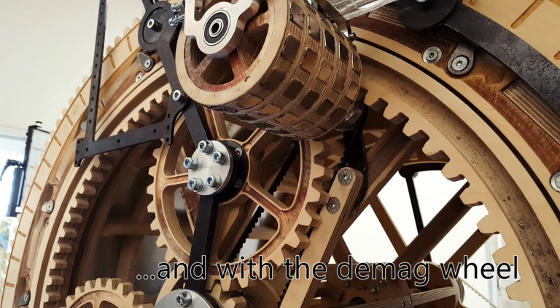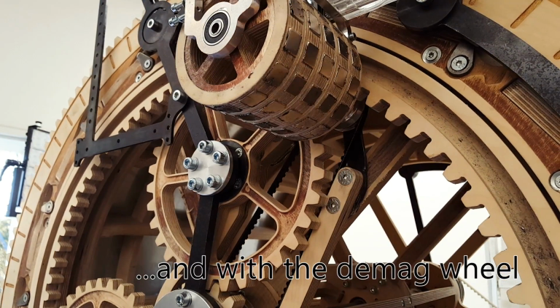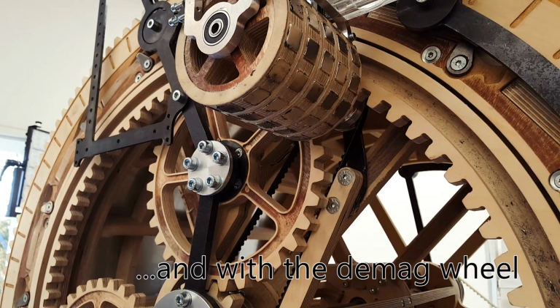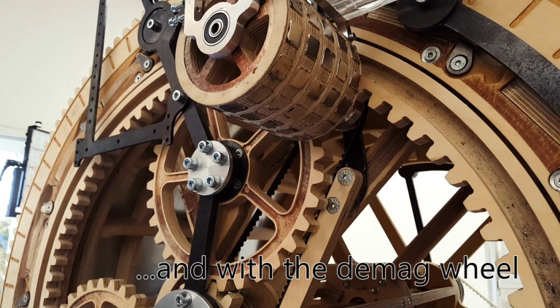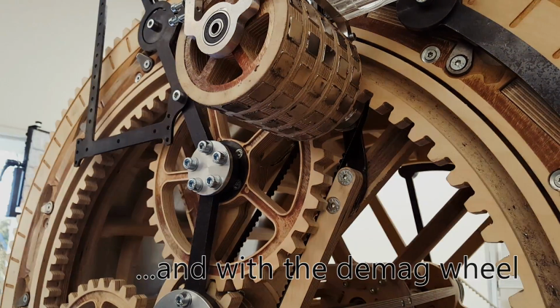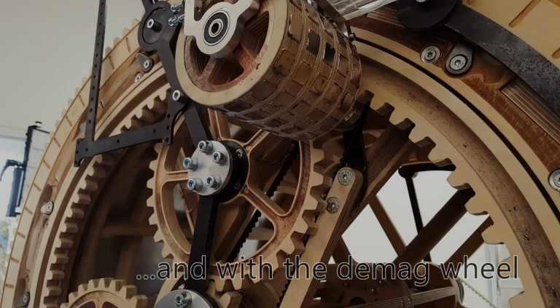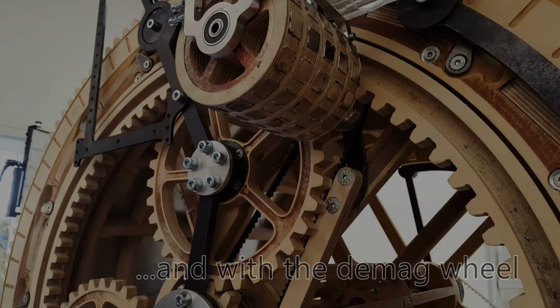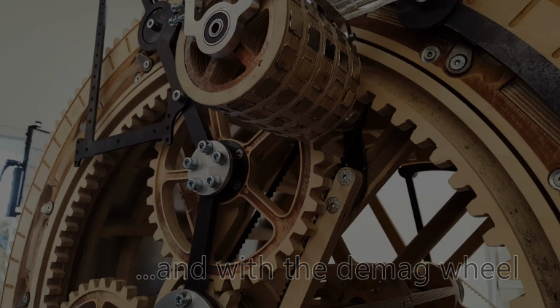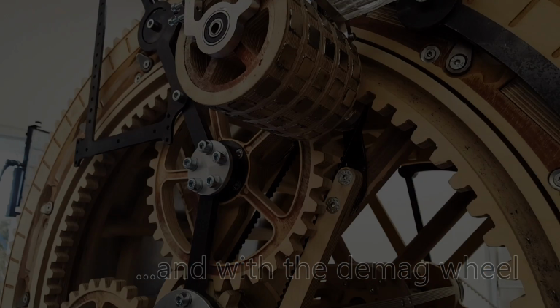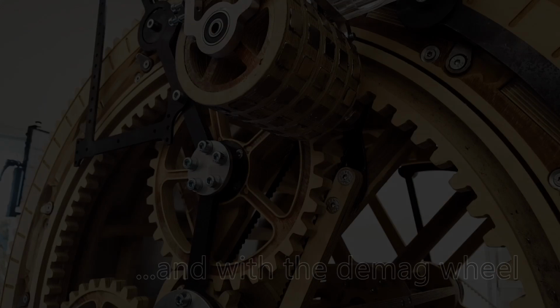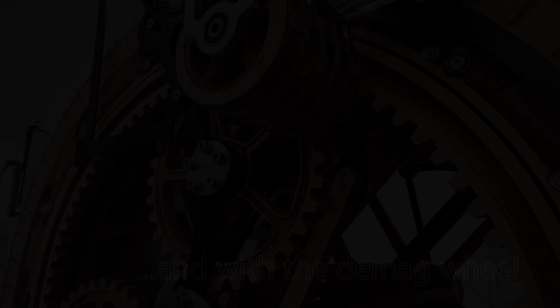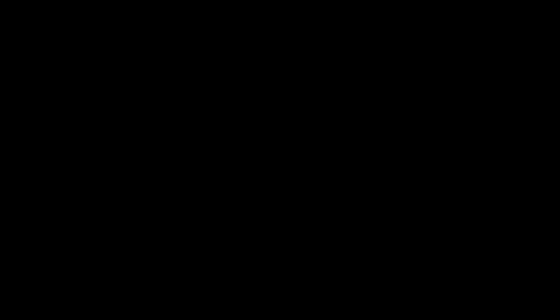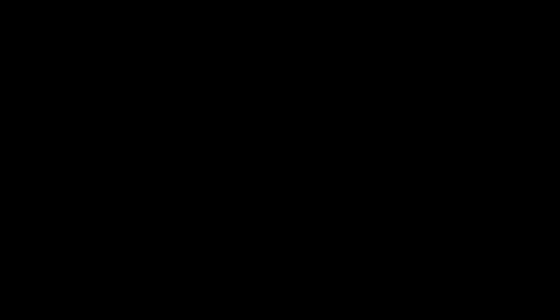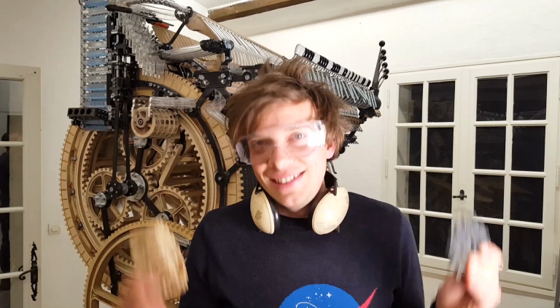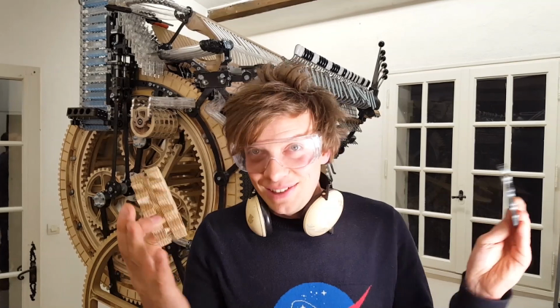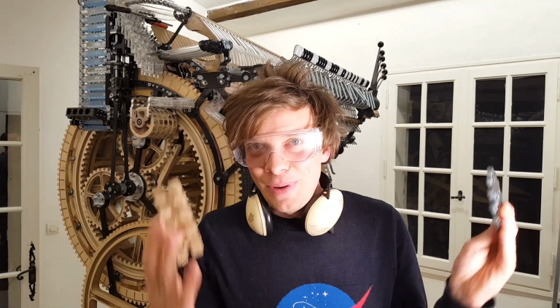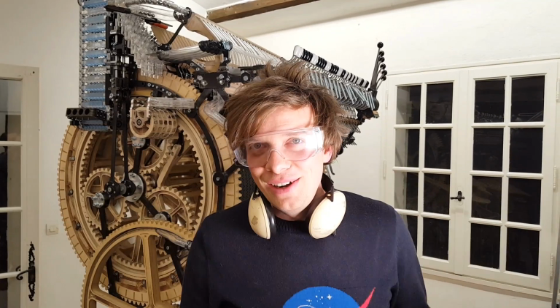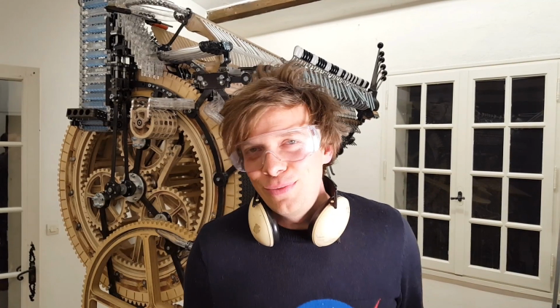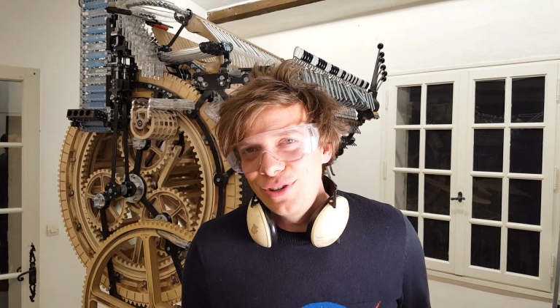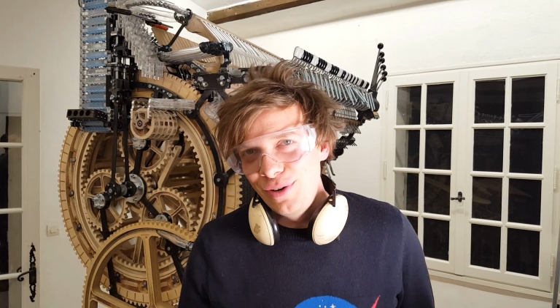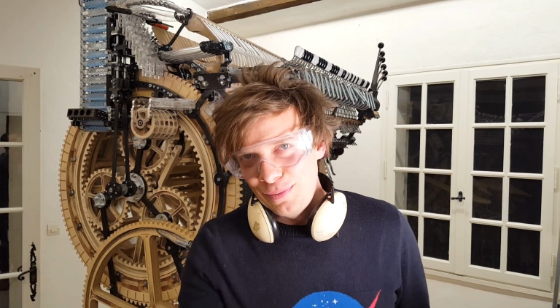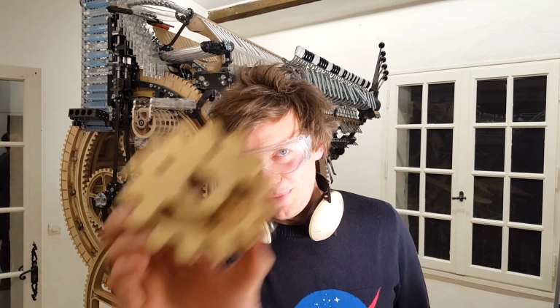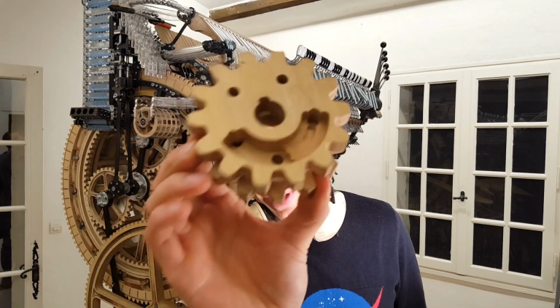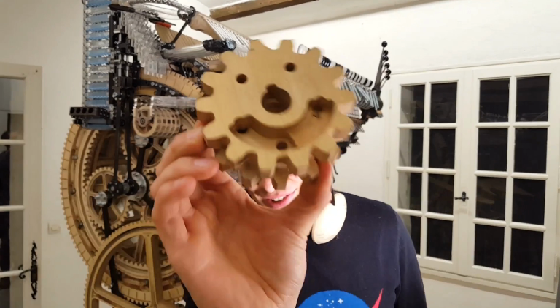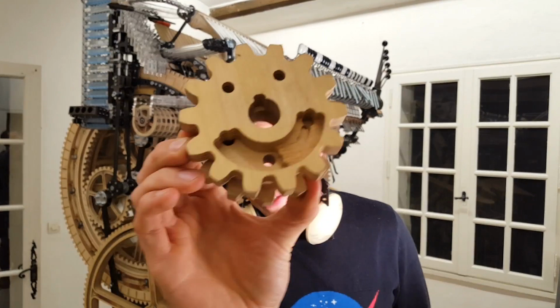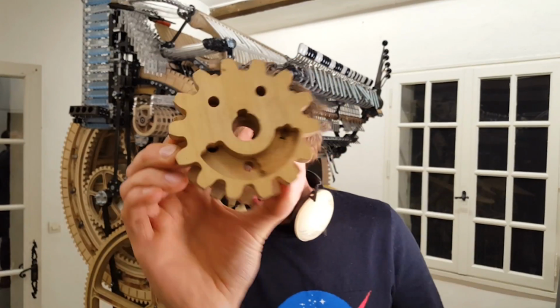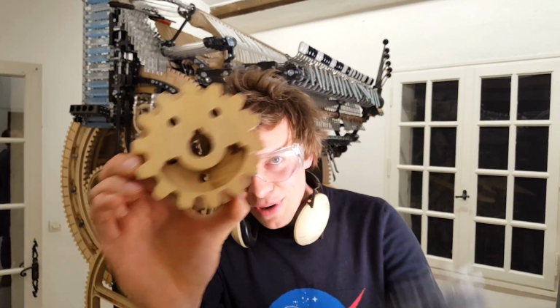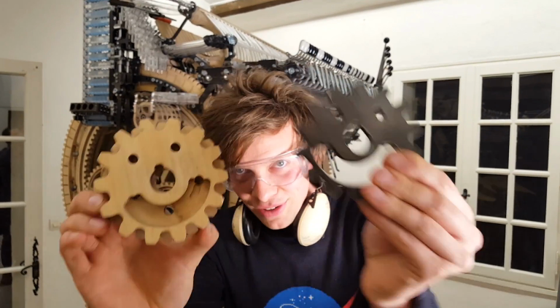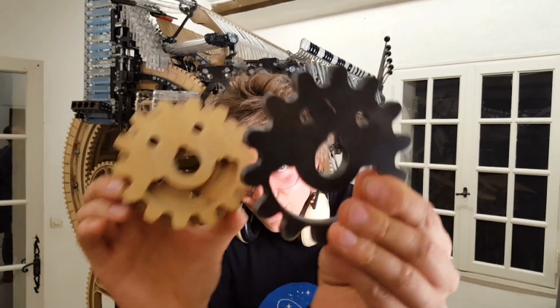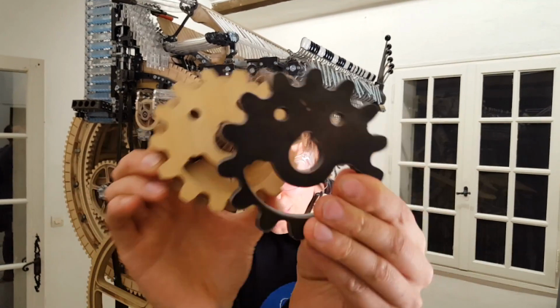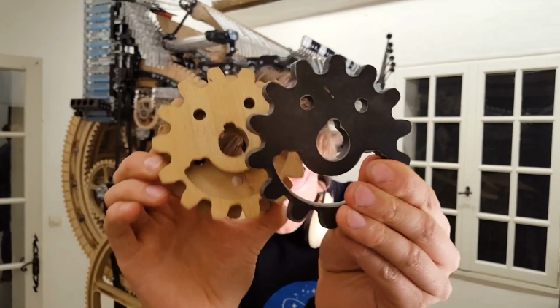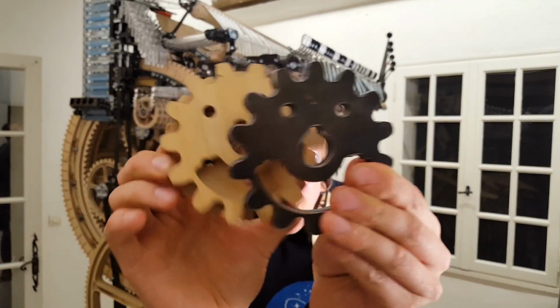So see you in the next video! This is Pilot's Workshop, thank you so much for watching!